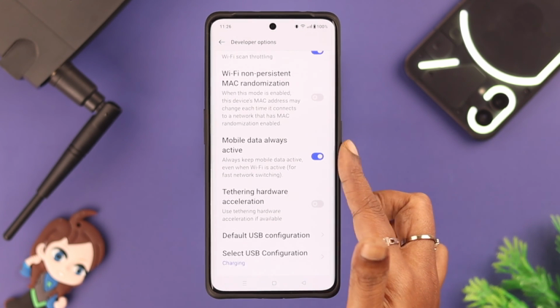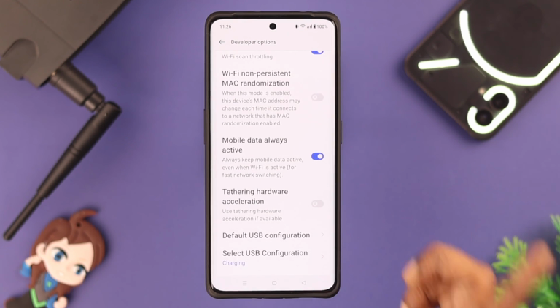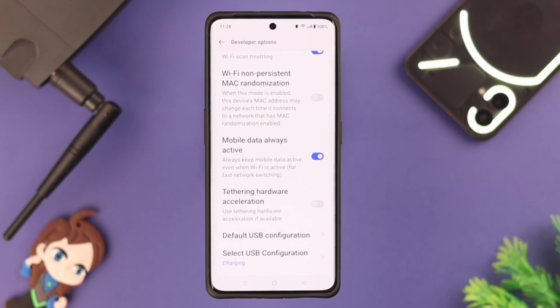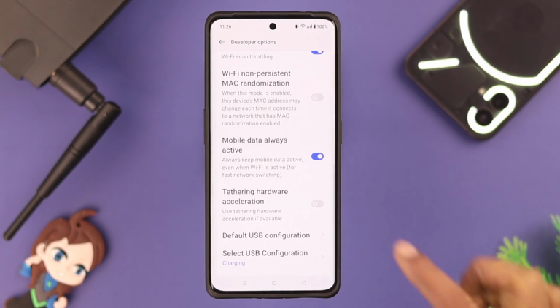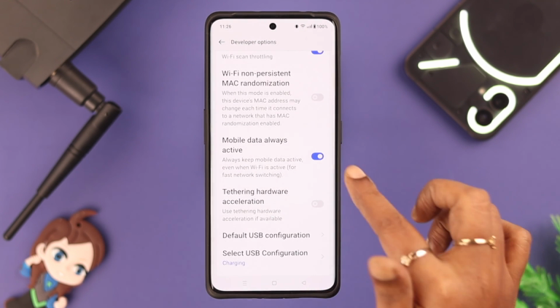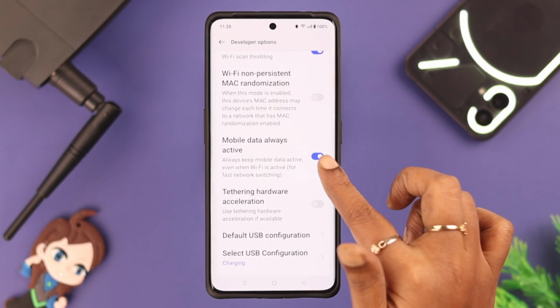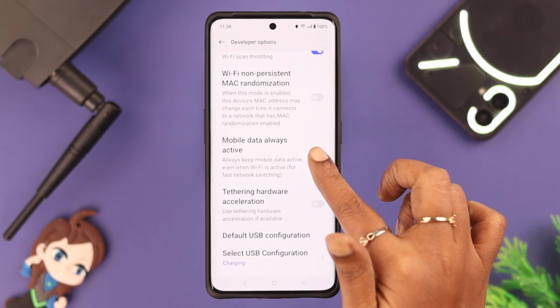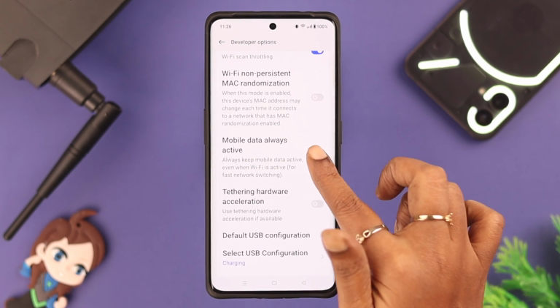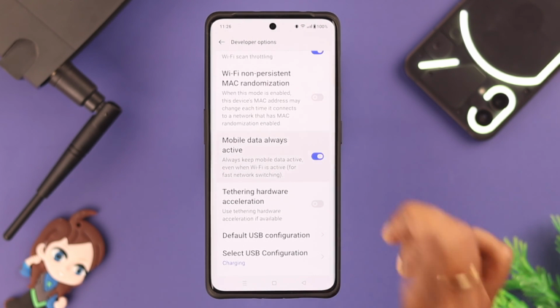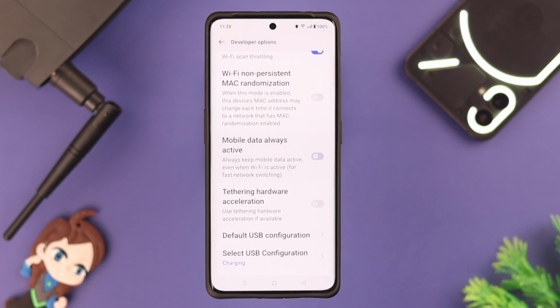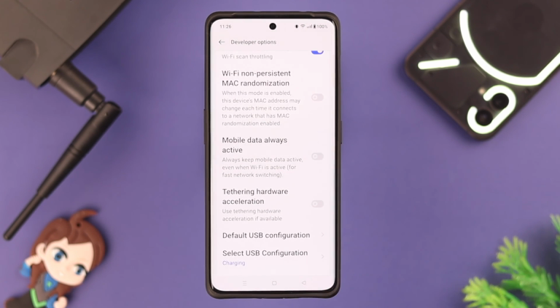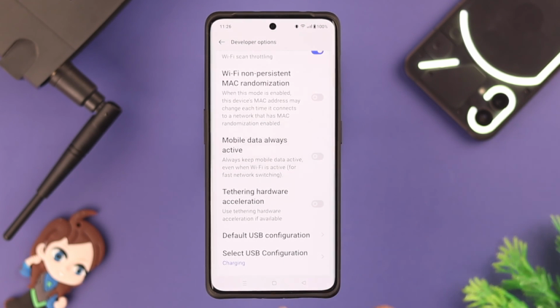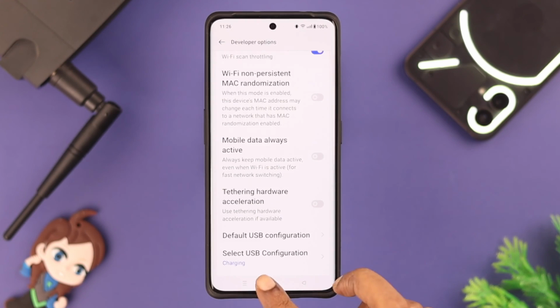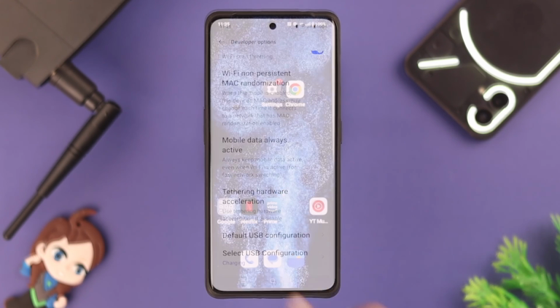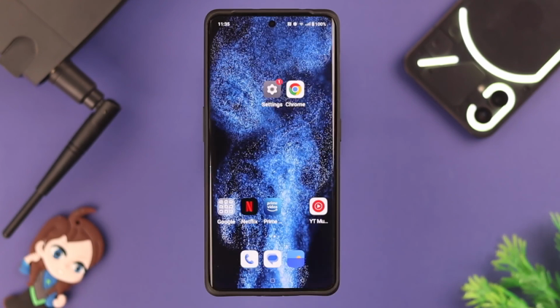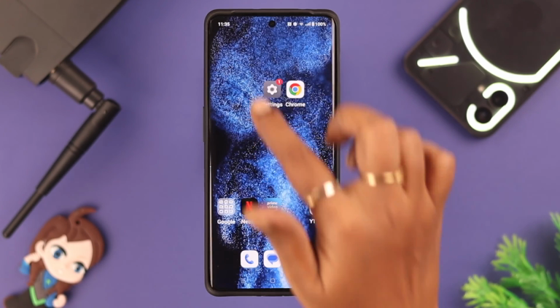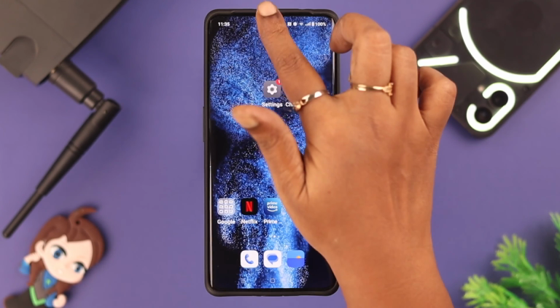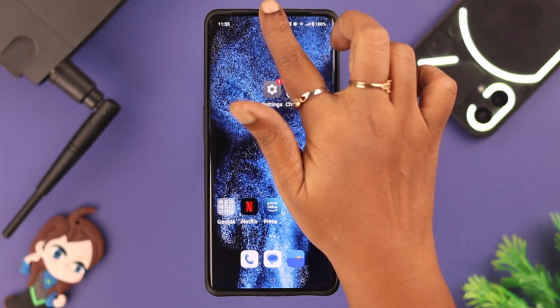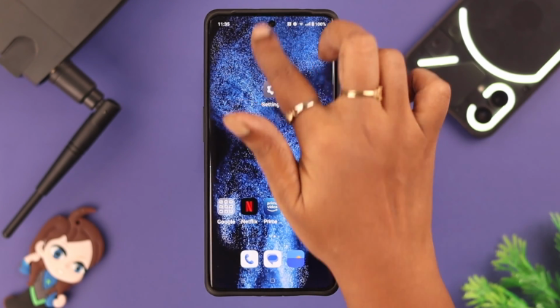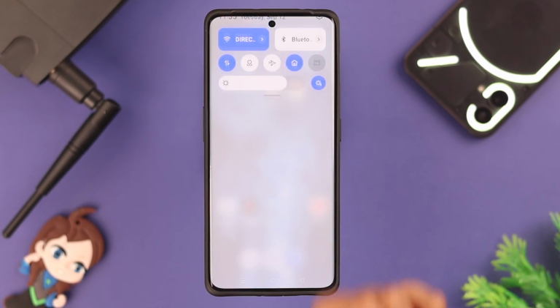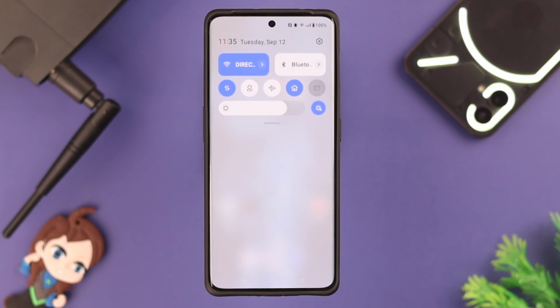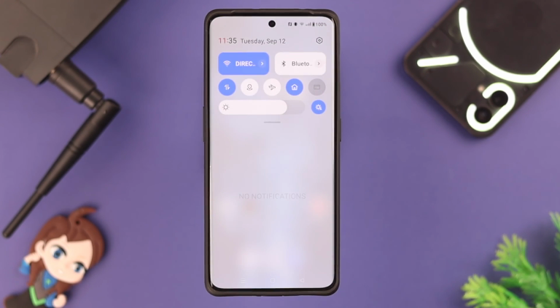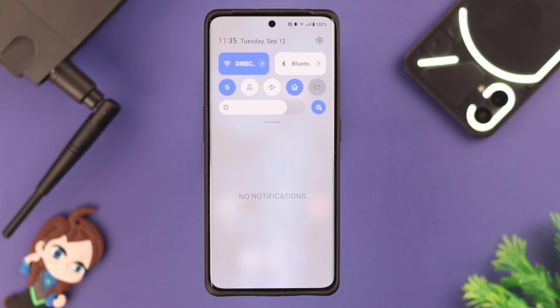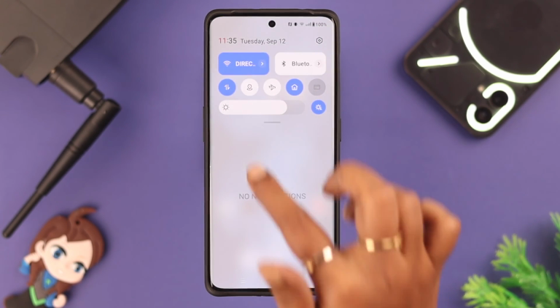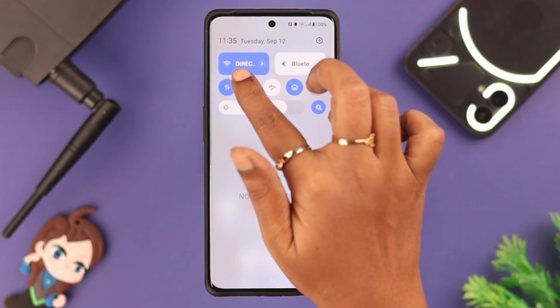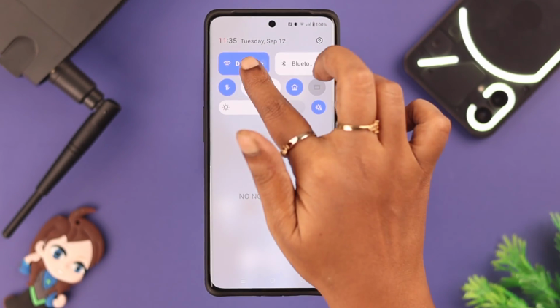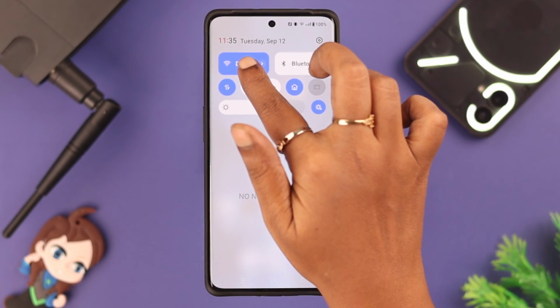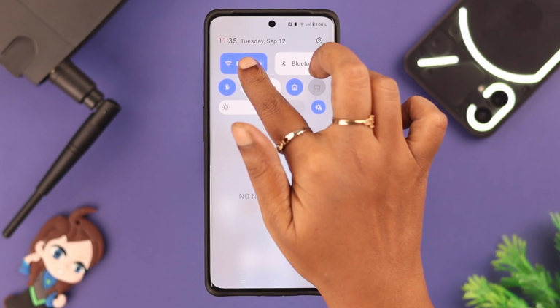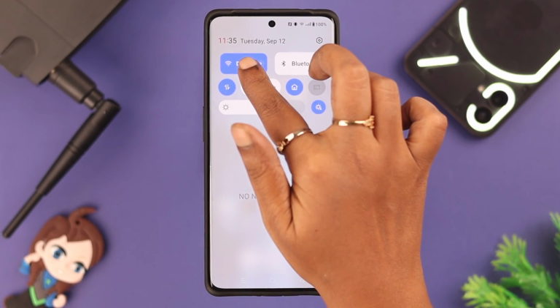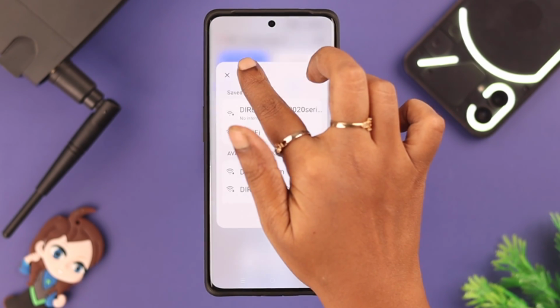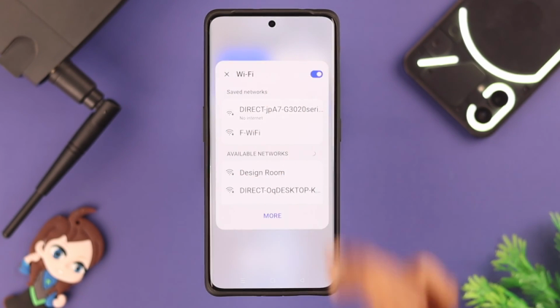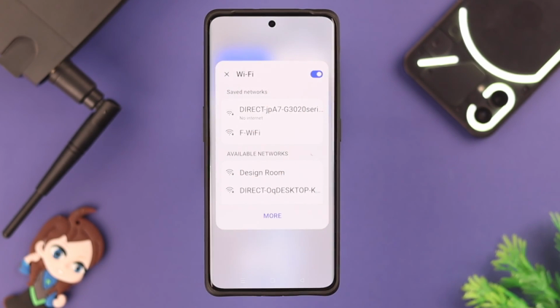Go back, scroll down a bit, and toggle off 'Mobile Data Always Active'.